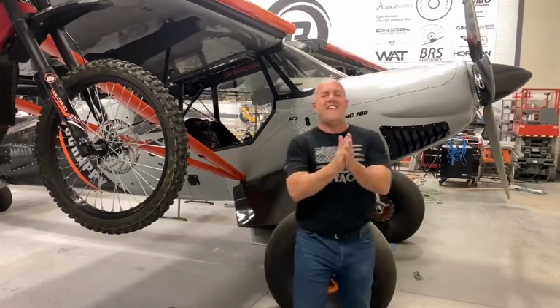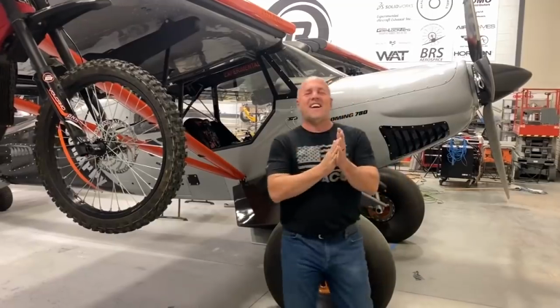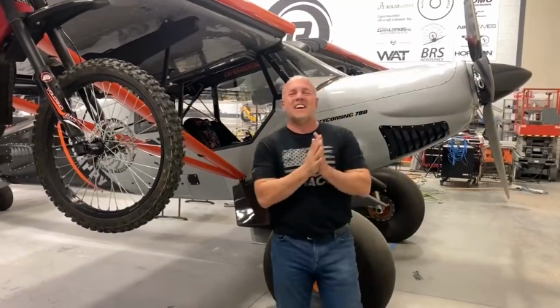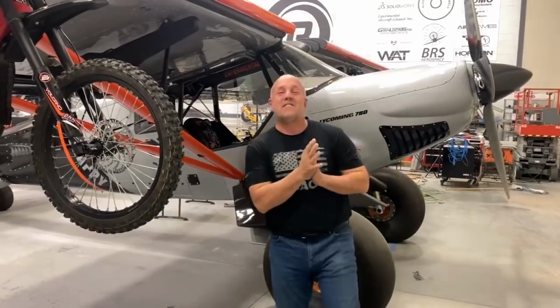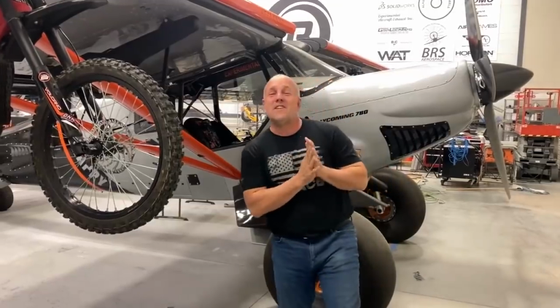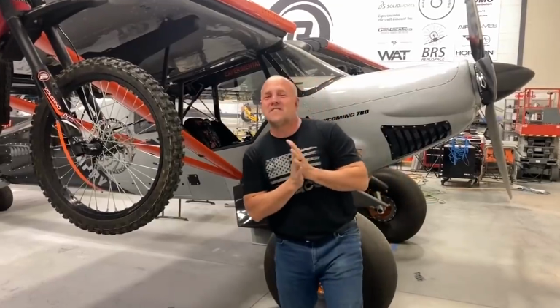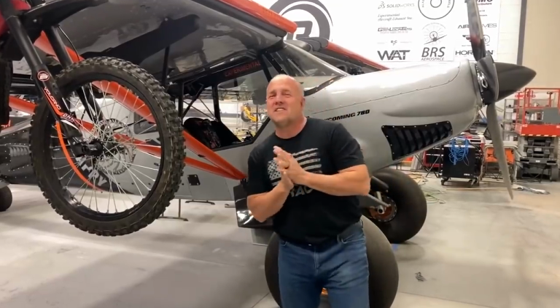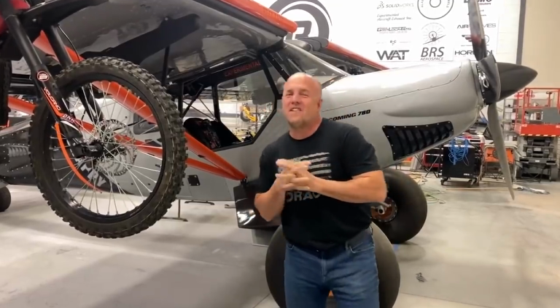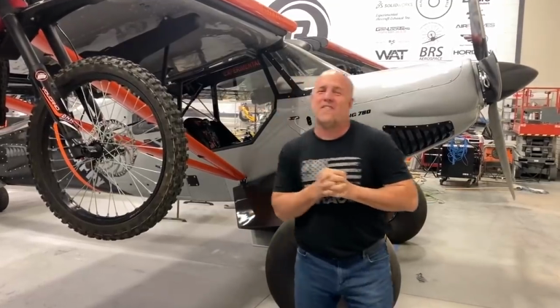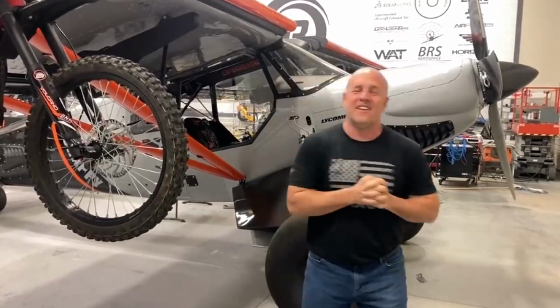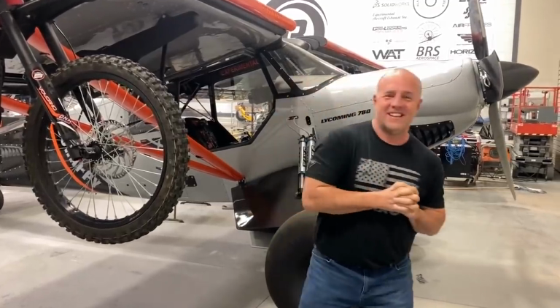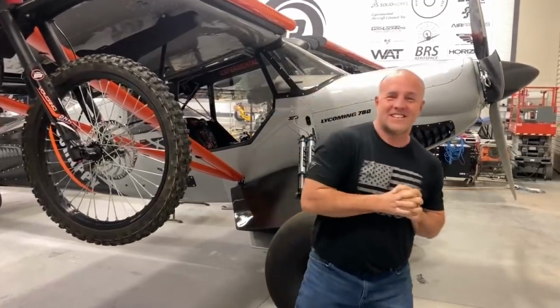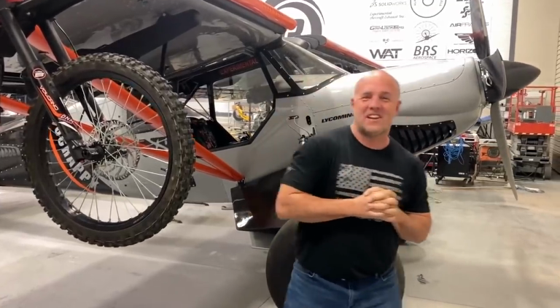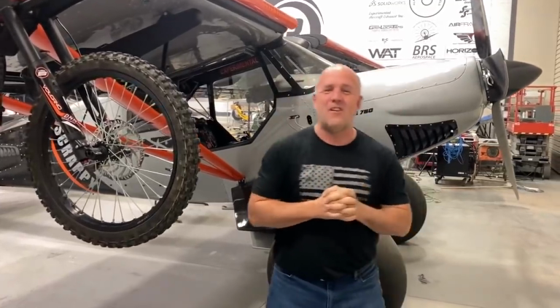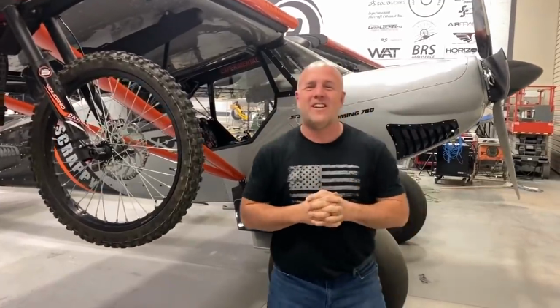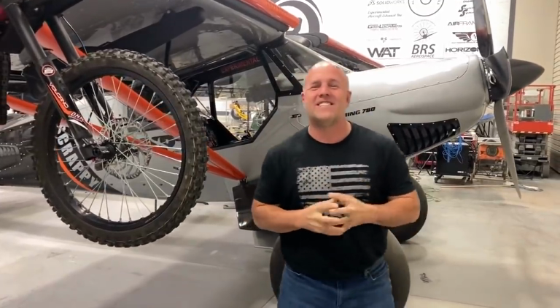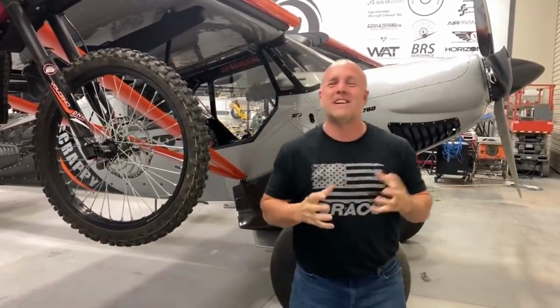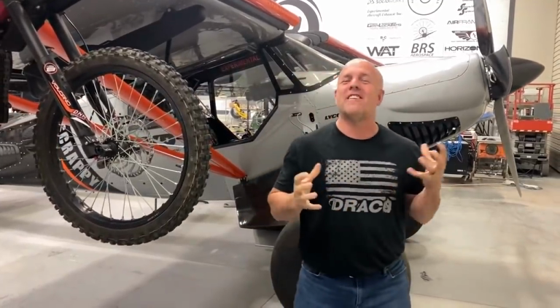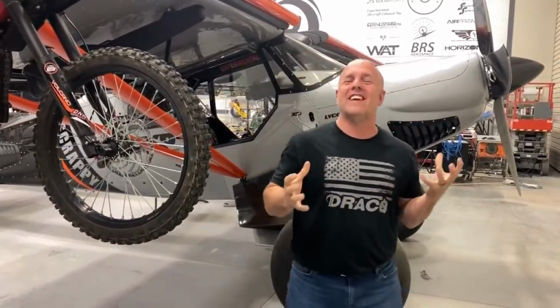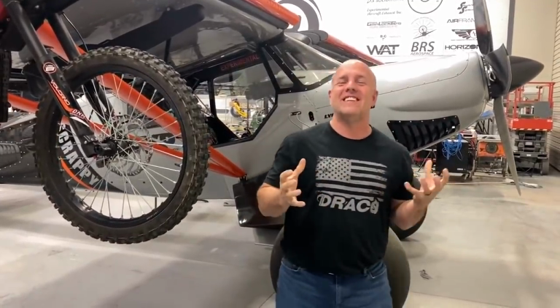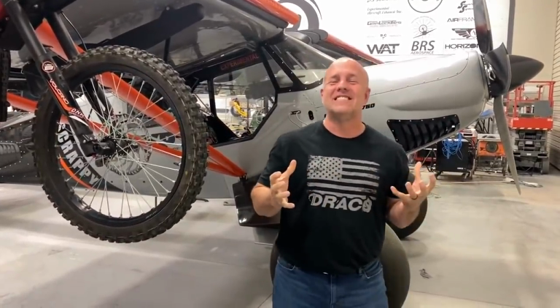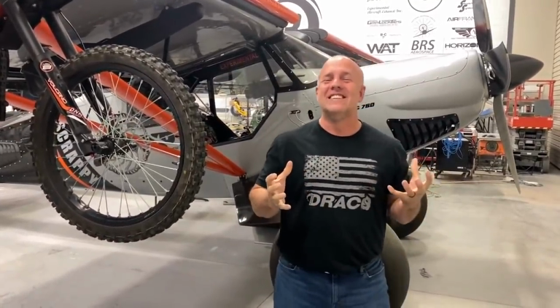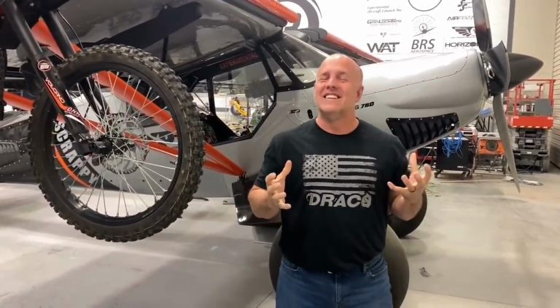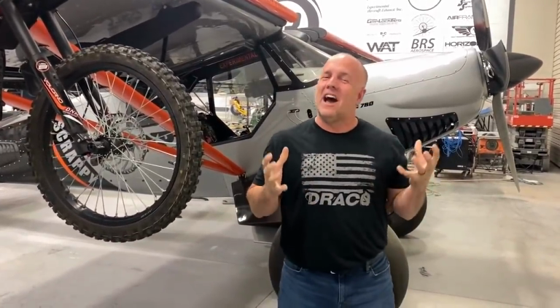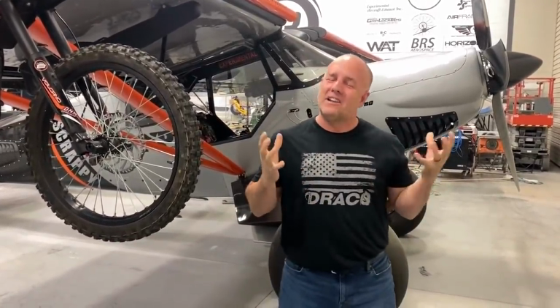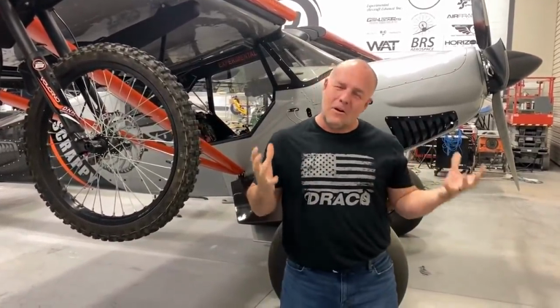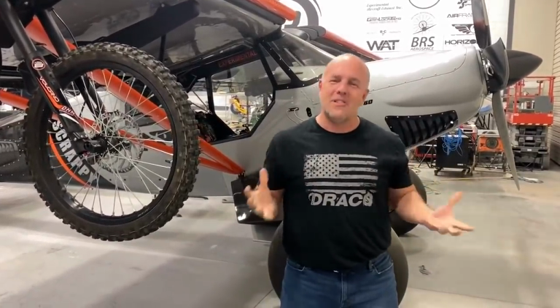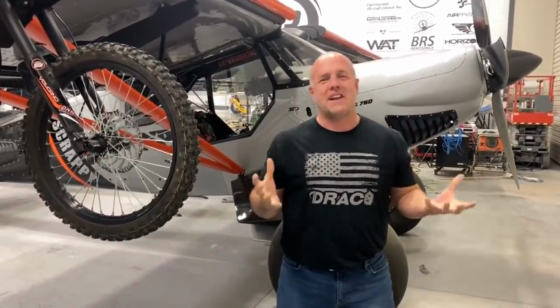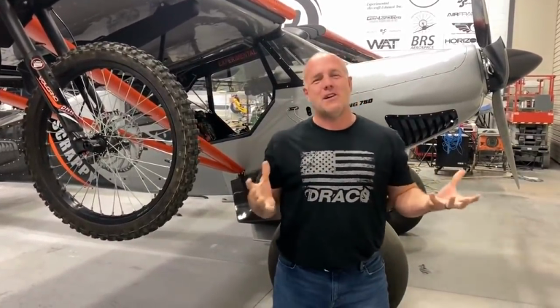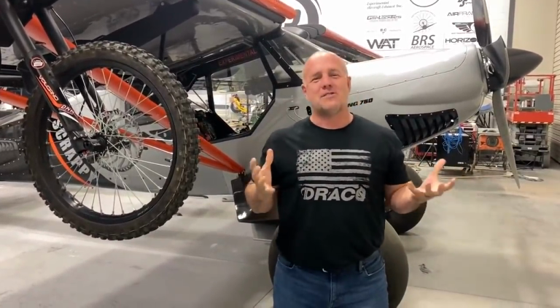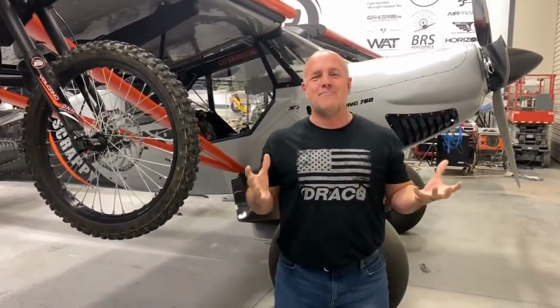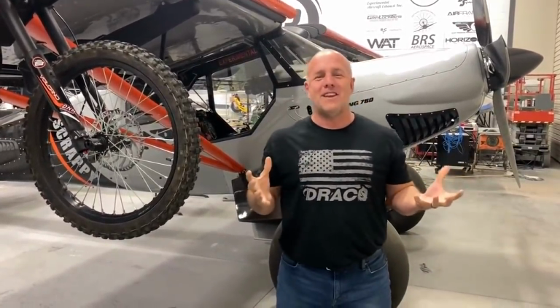All right guys, this video is a little different. This is going to go into some of the things I don't like about Scrappy.